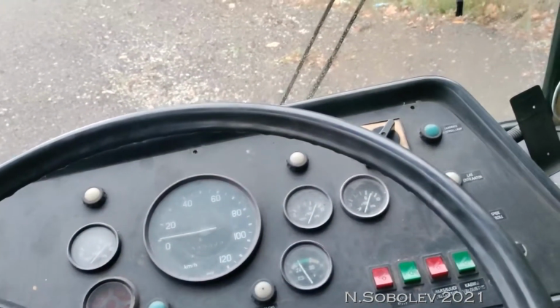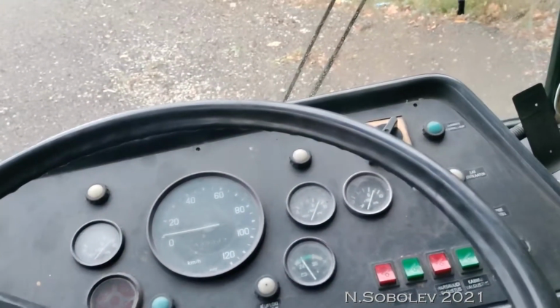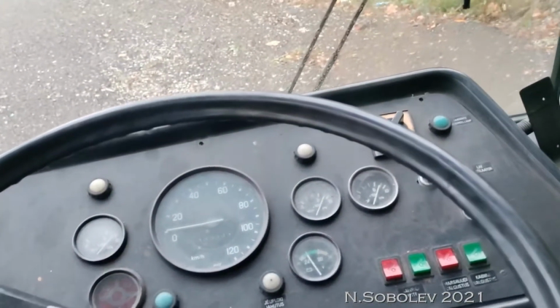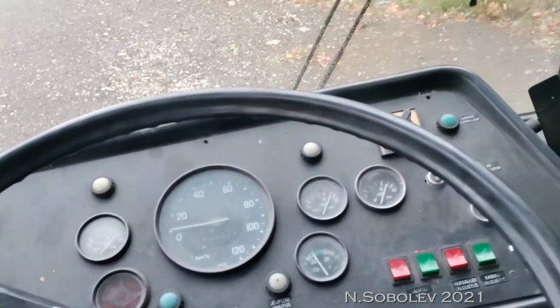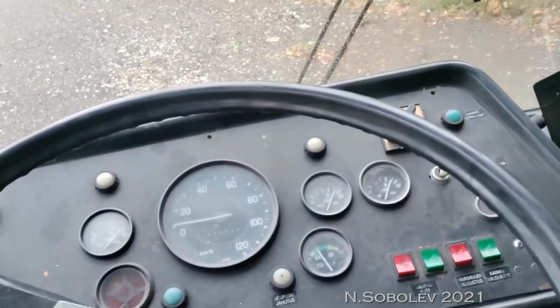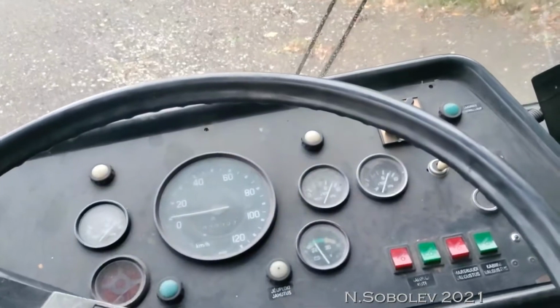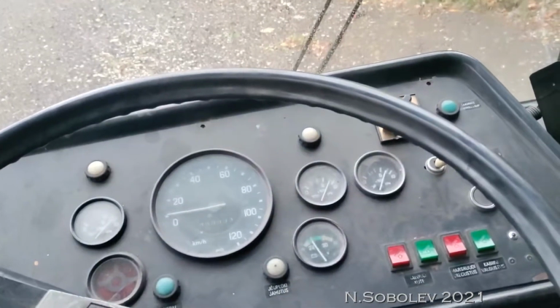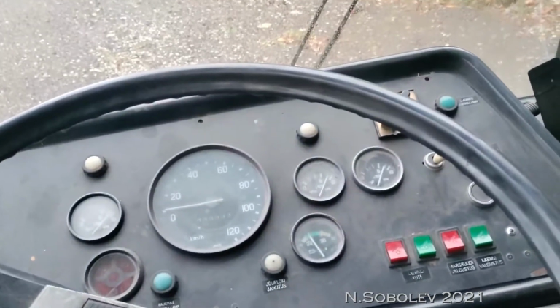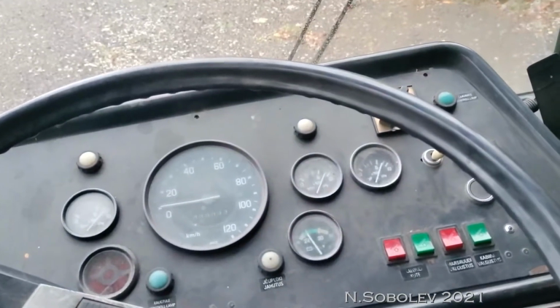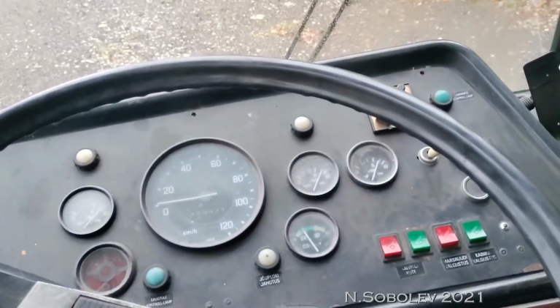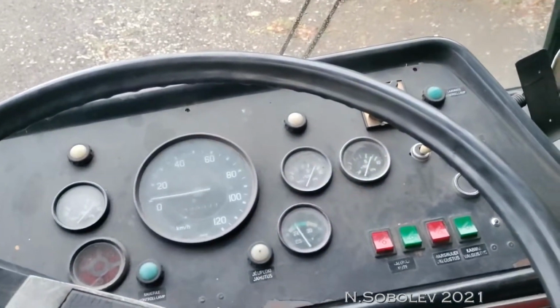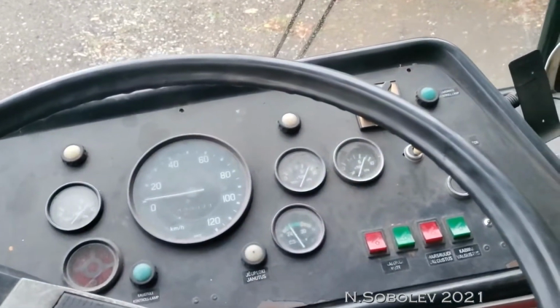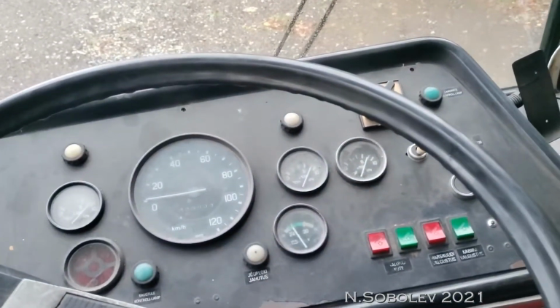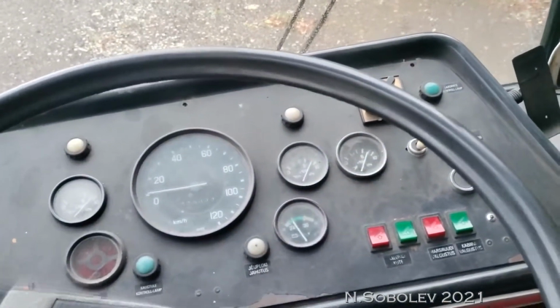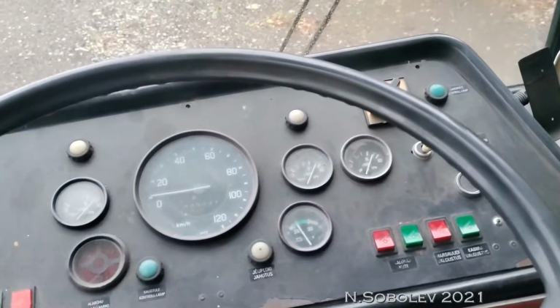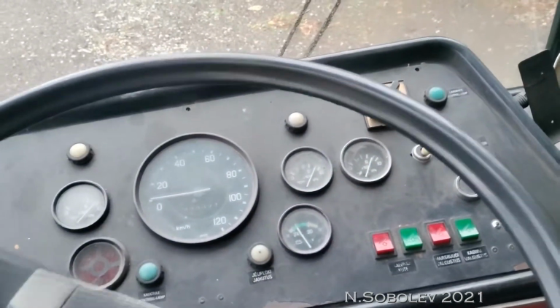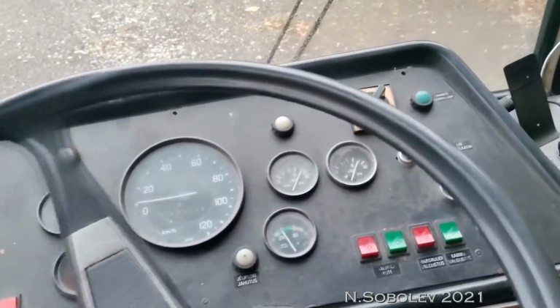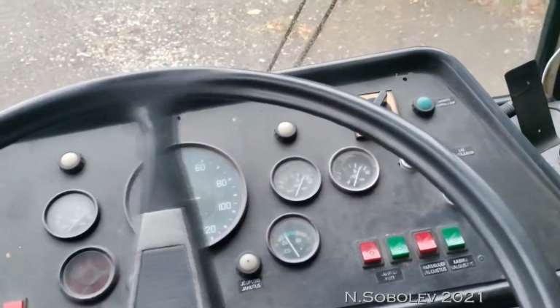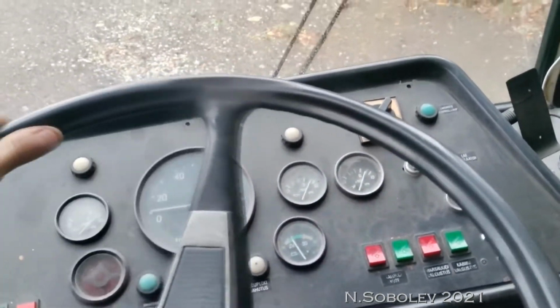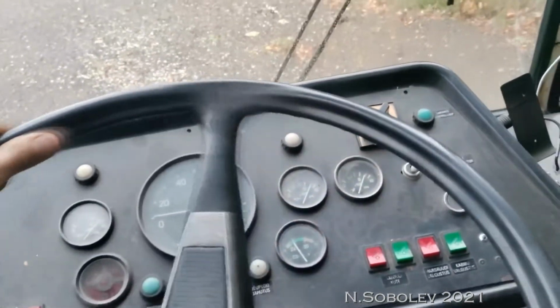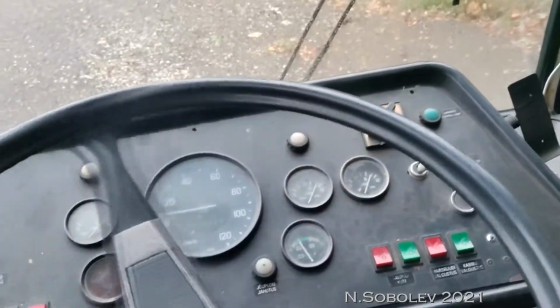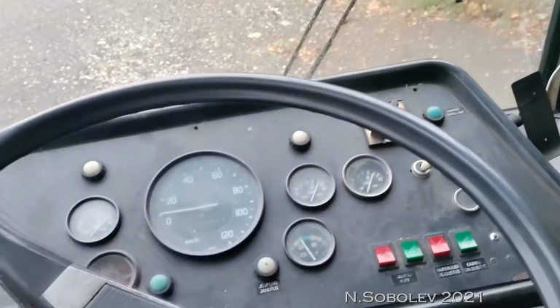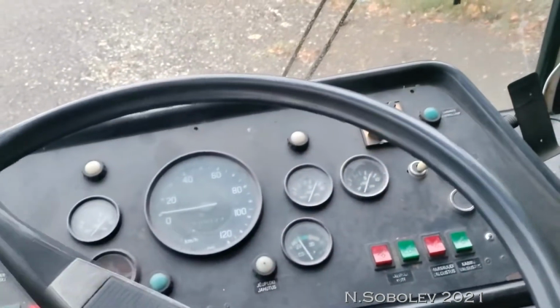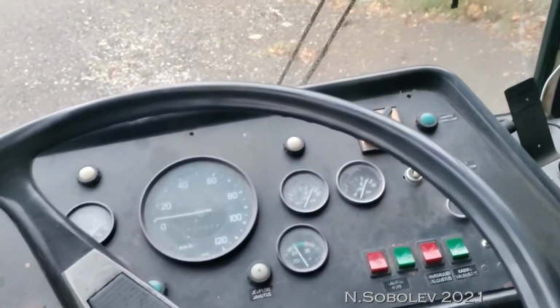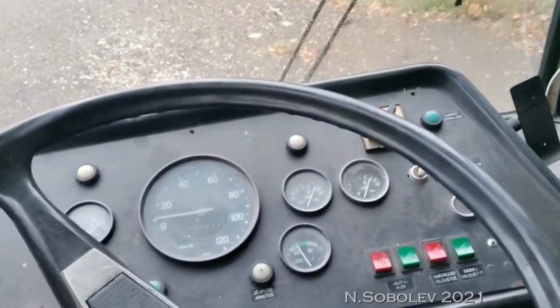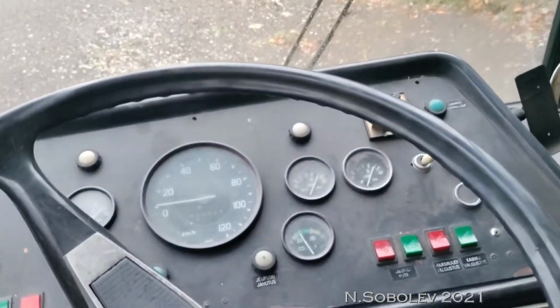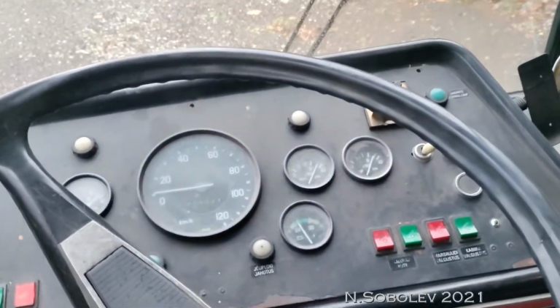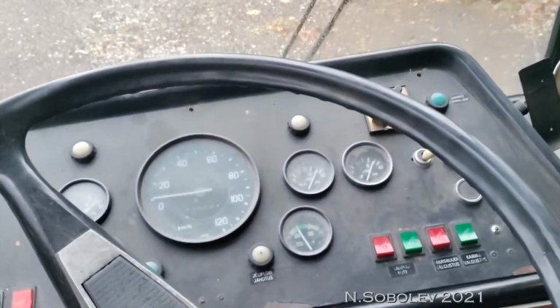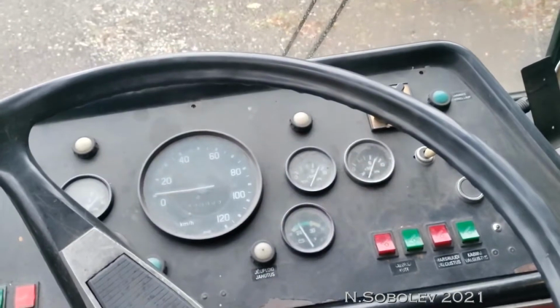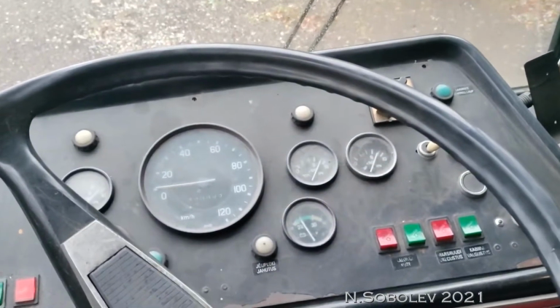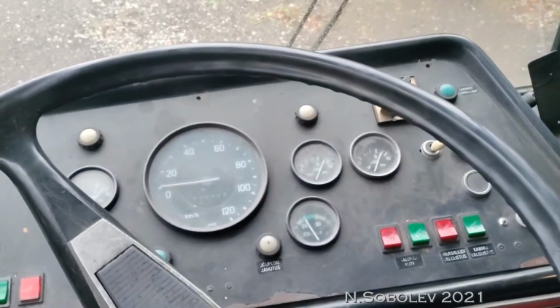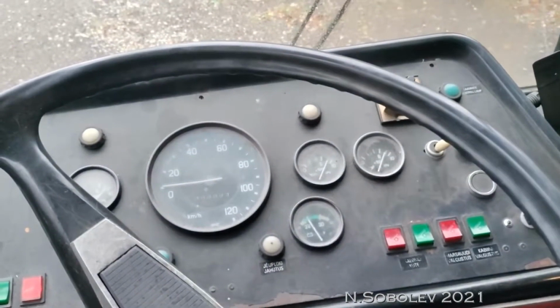It moved a little bit, just started to move, but then it blew the fuse.